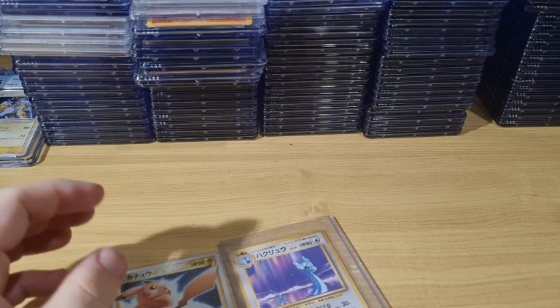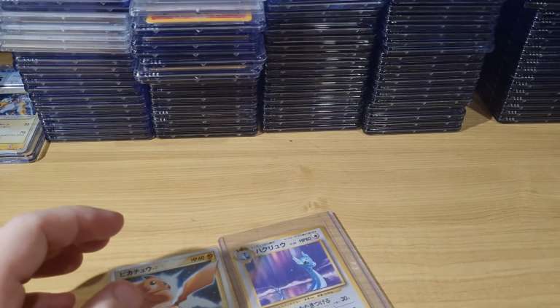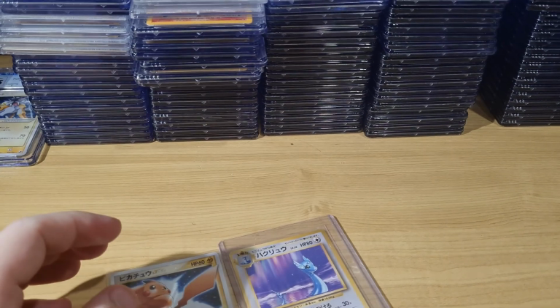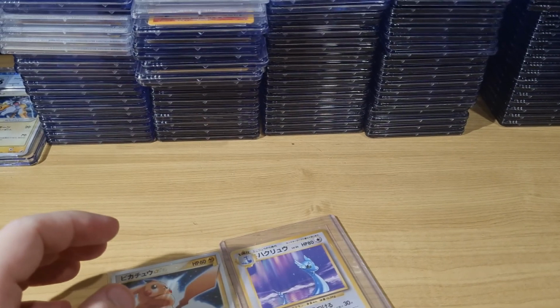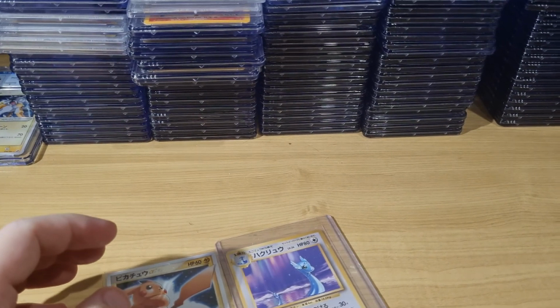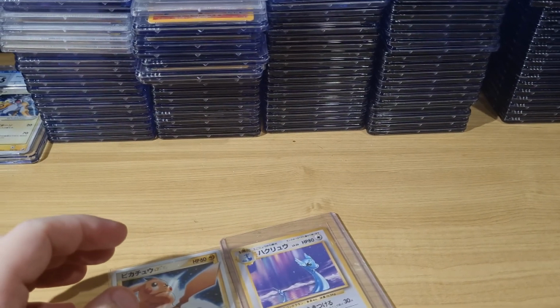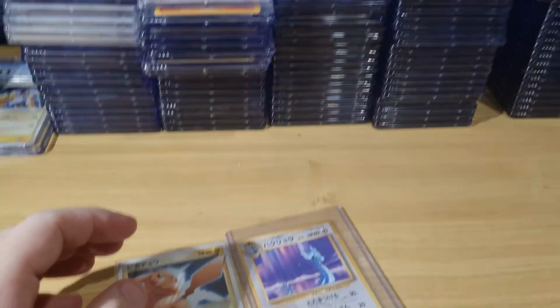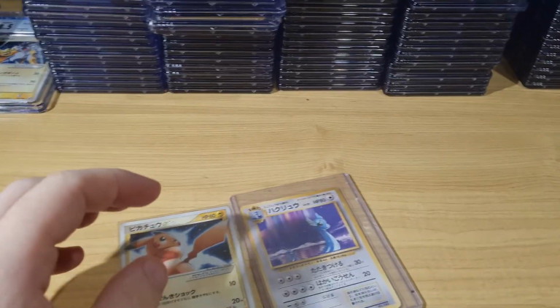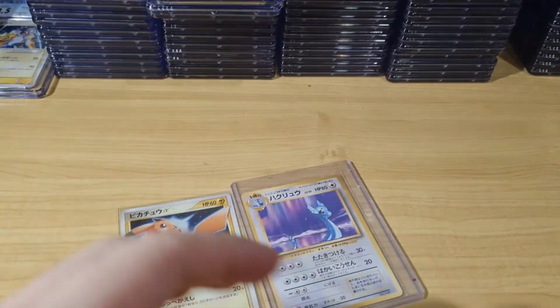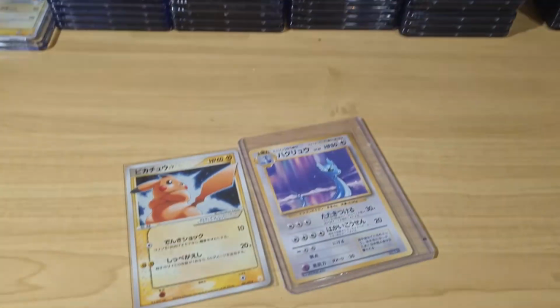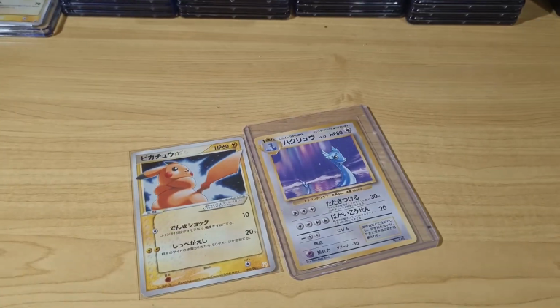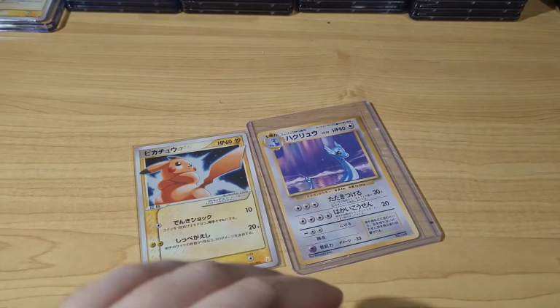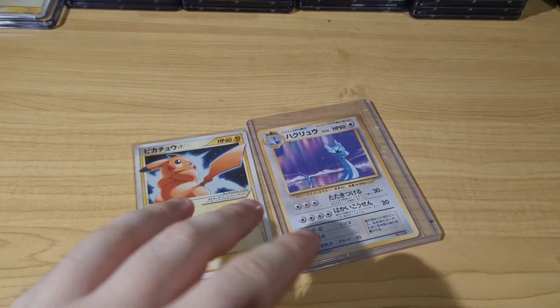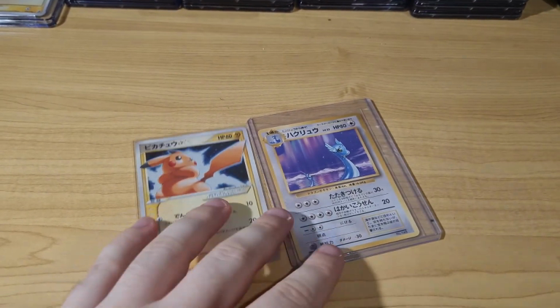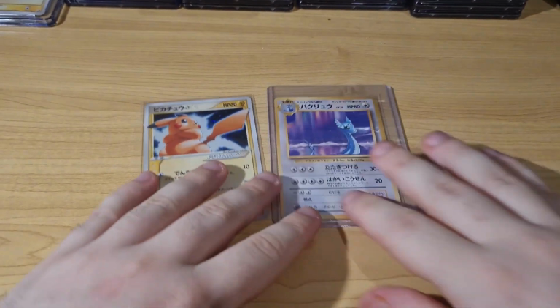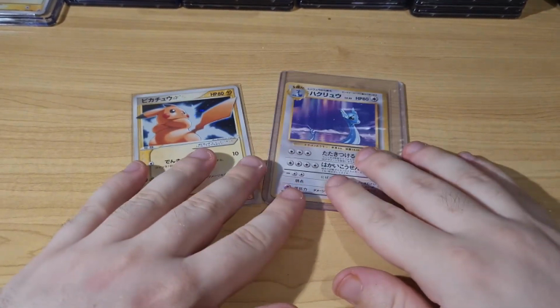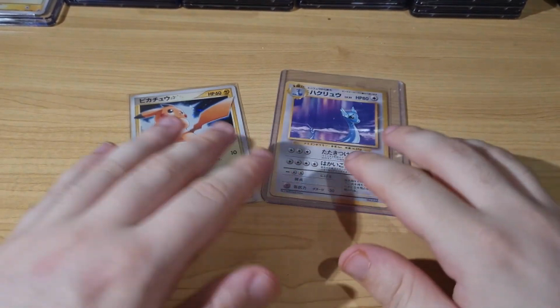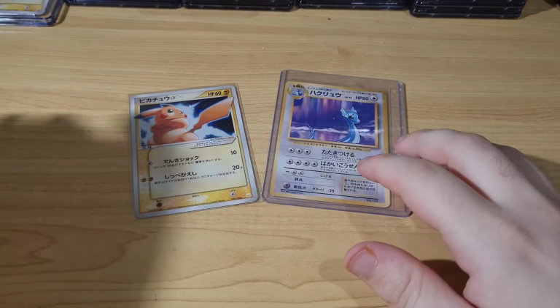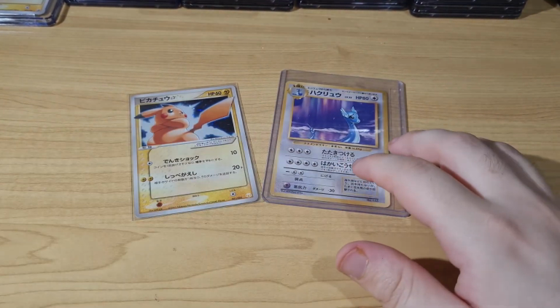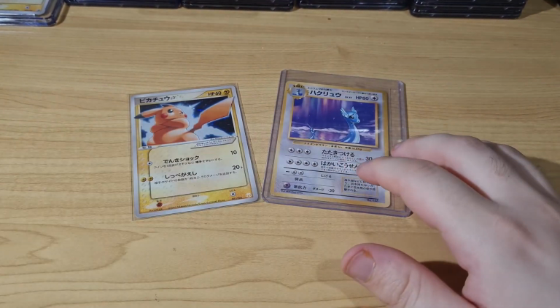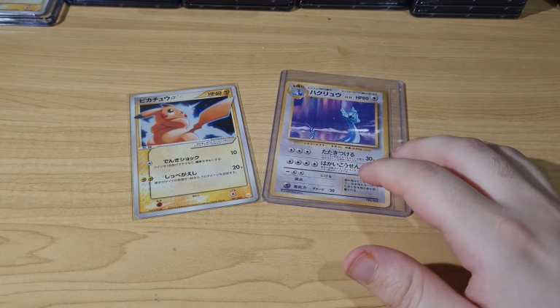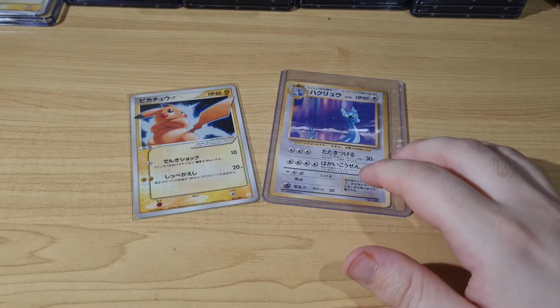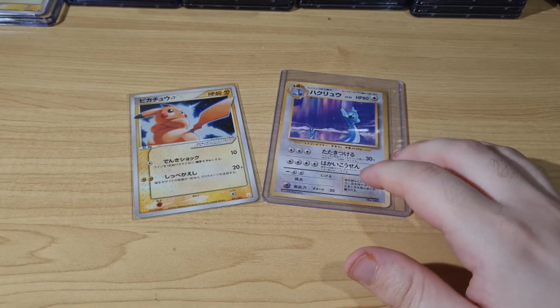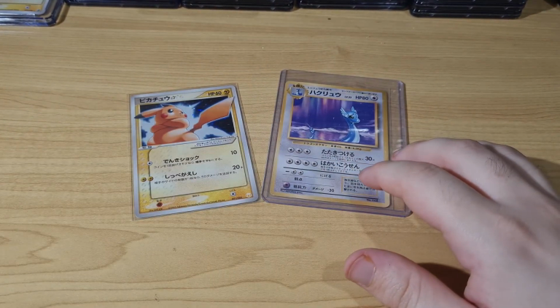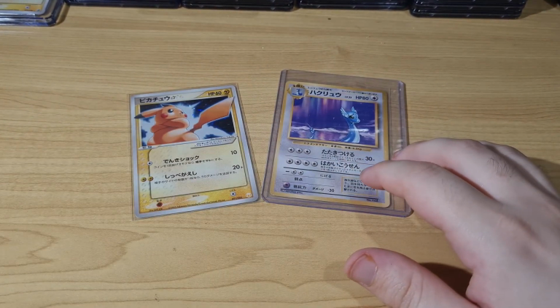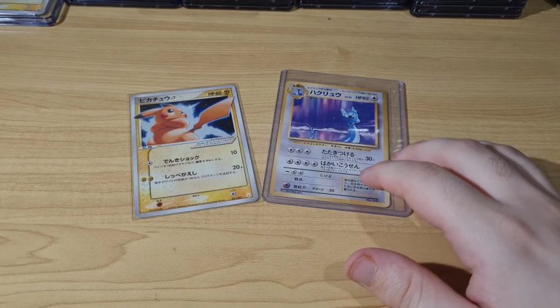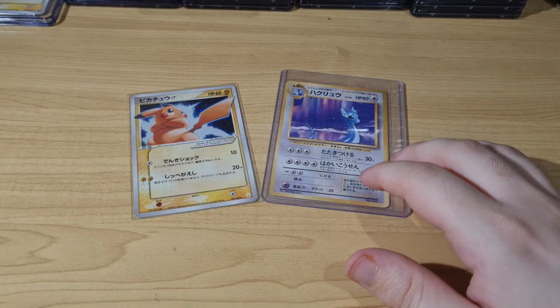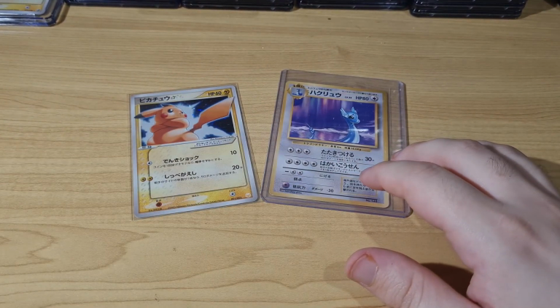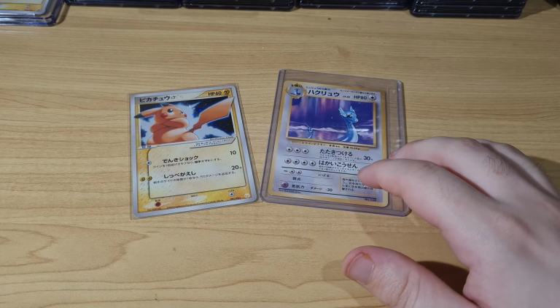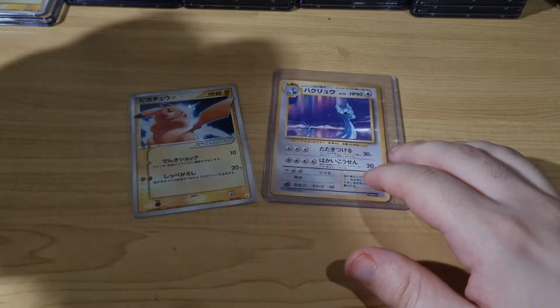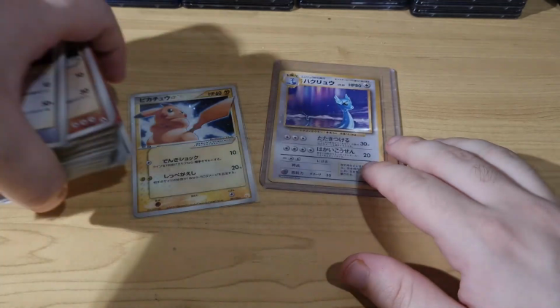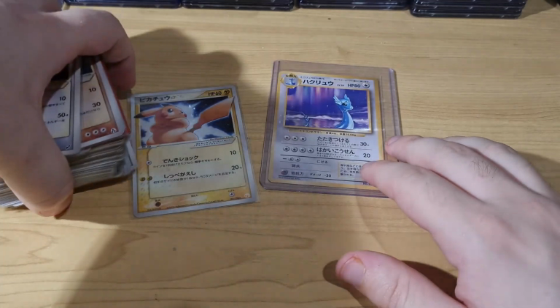Without further ado, let's push this down and show off some cards that we picked up.